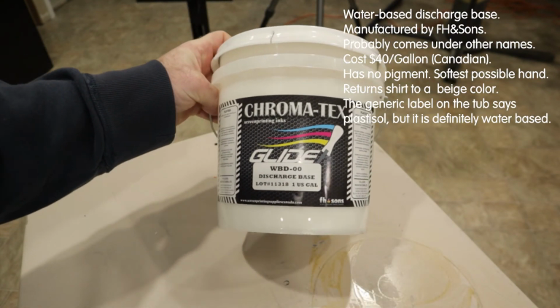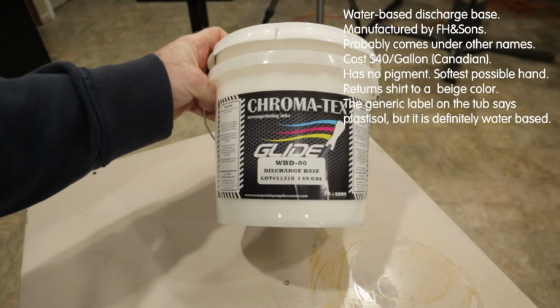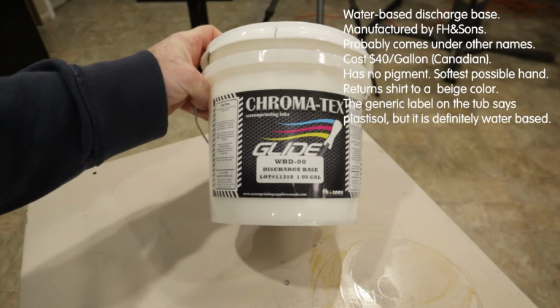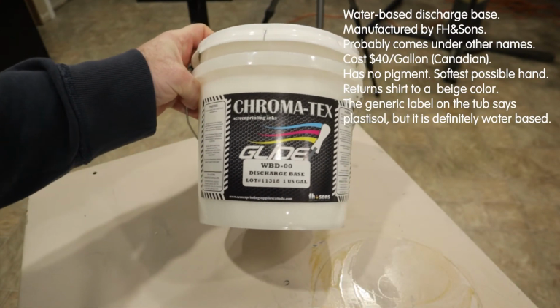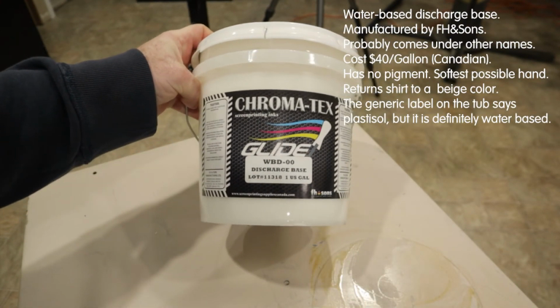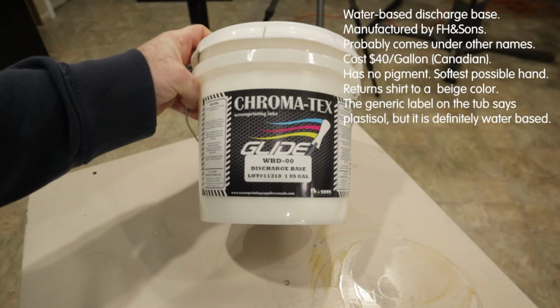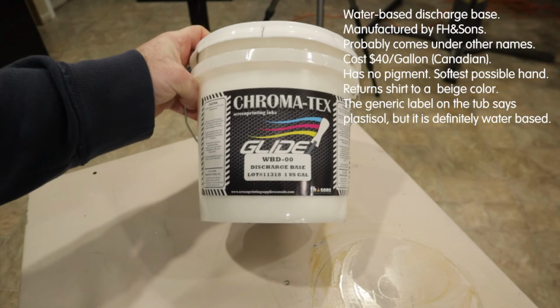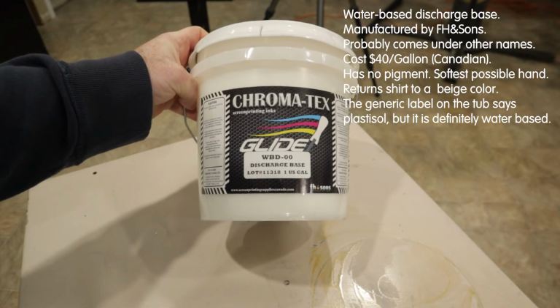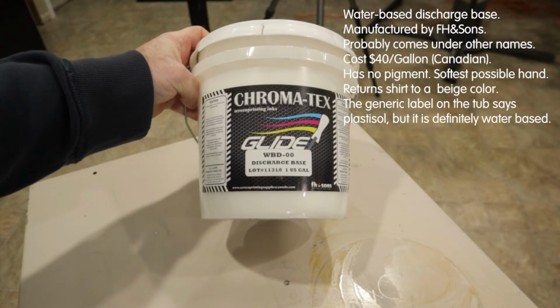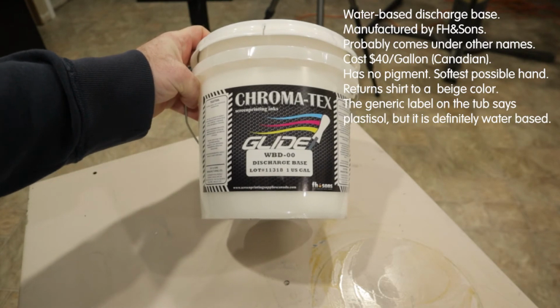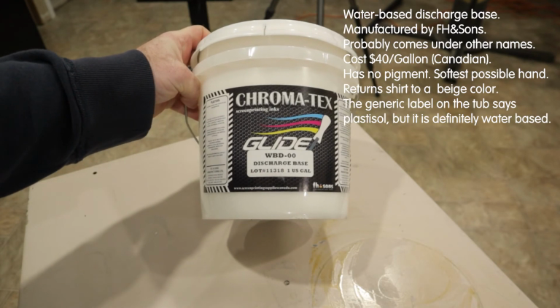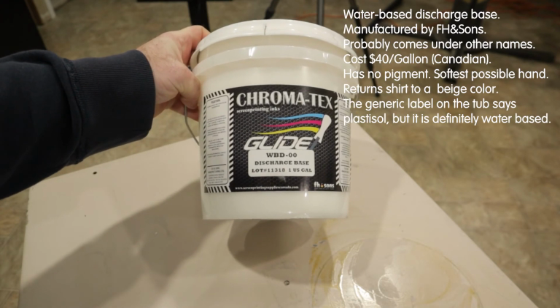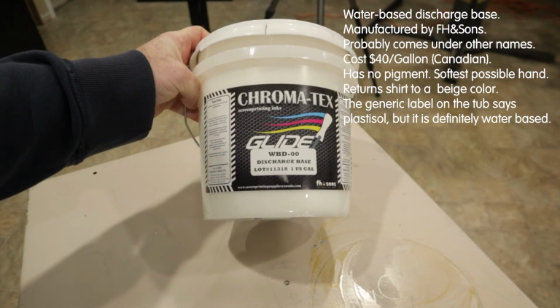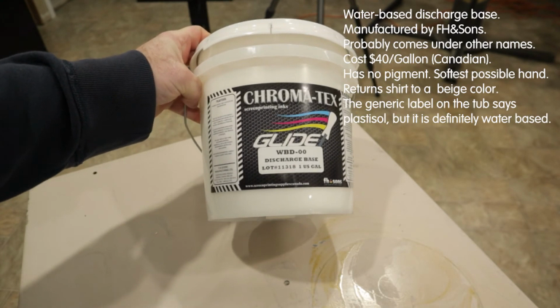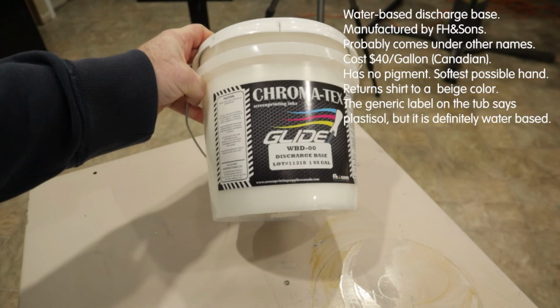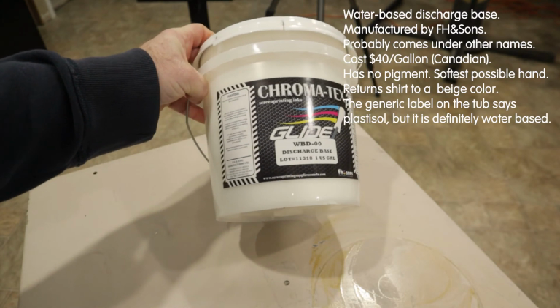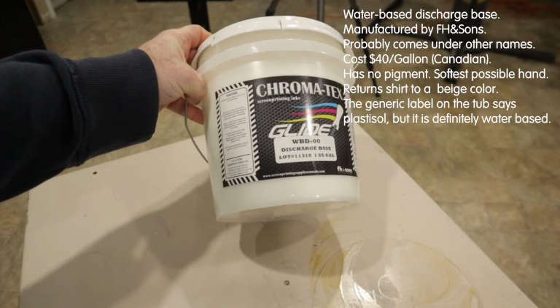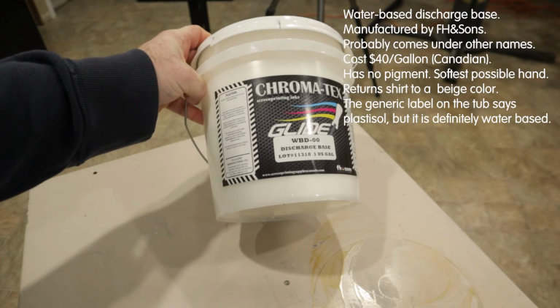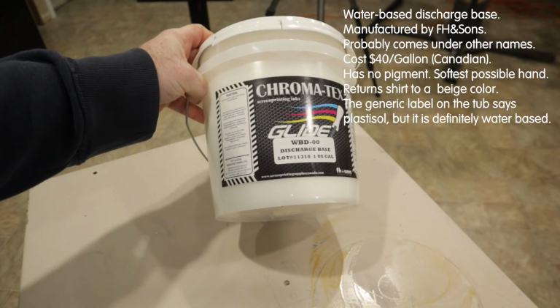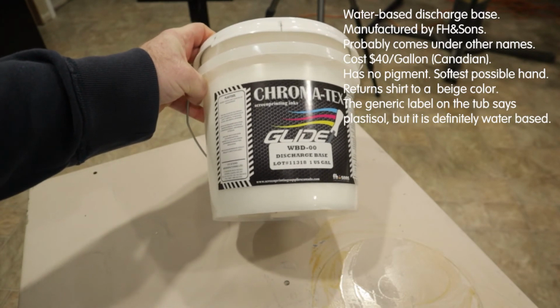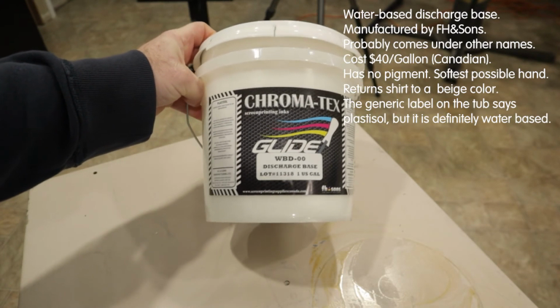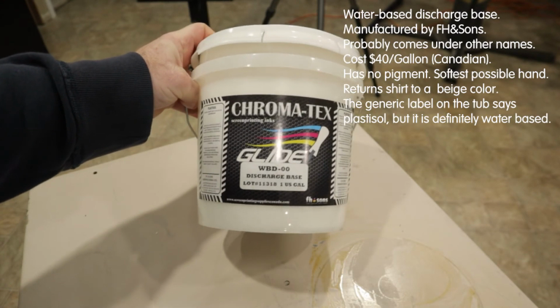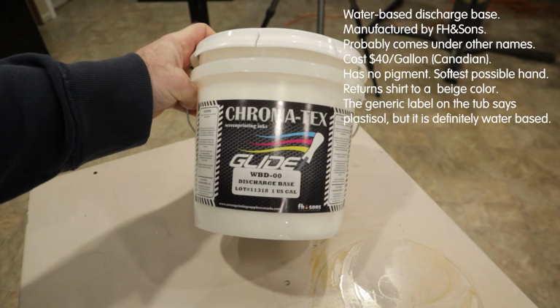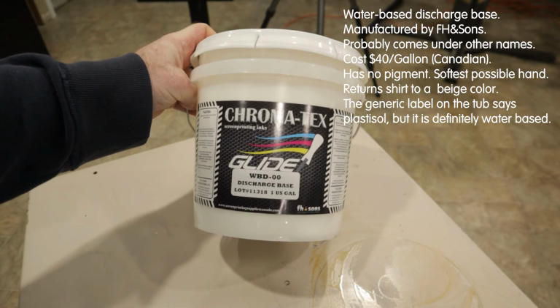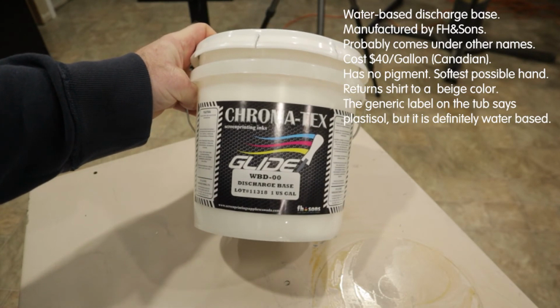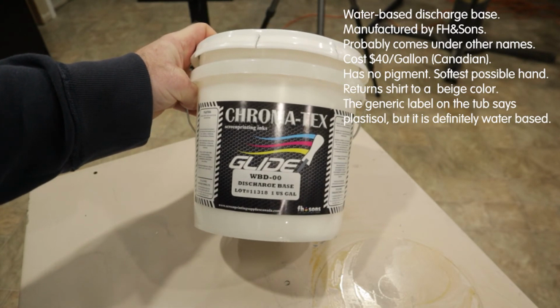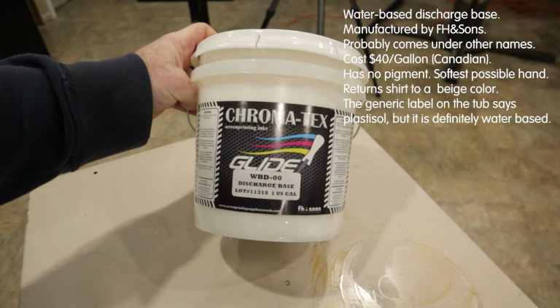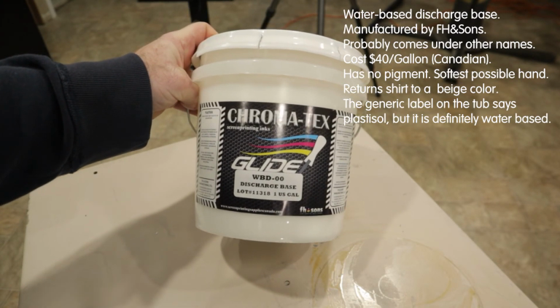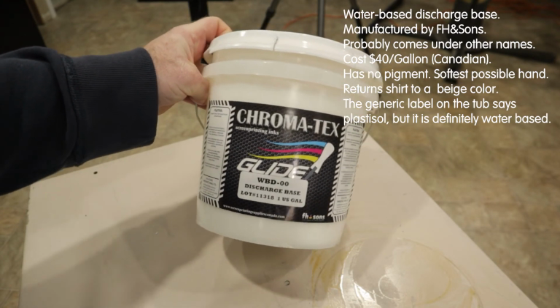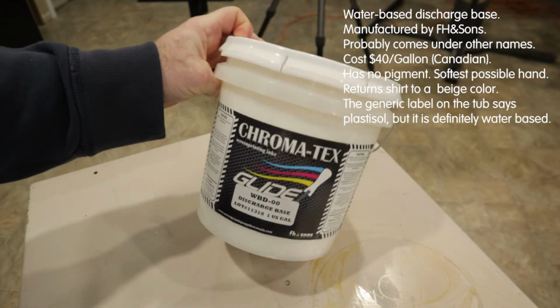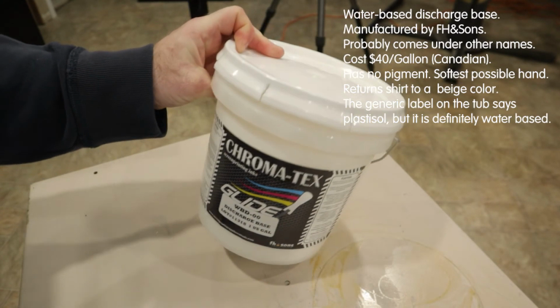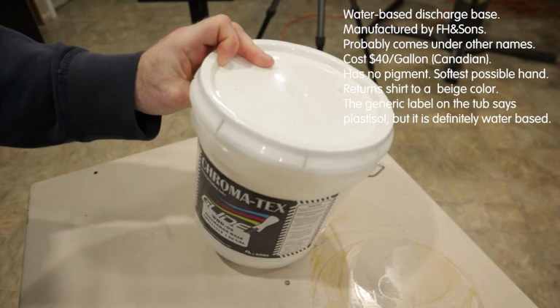I'm using water-based discharge ink. It's got no pigment in it, so it produces a very soft hand.